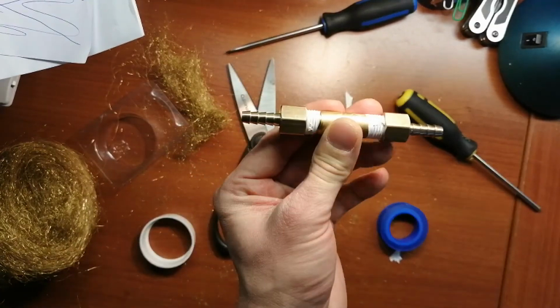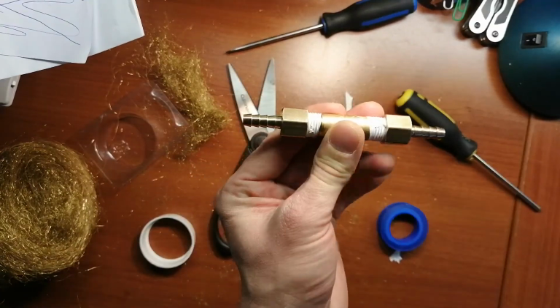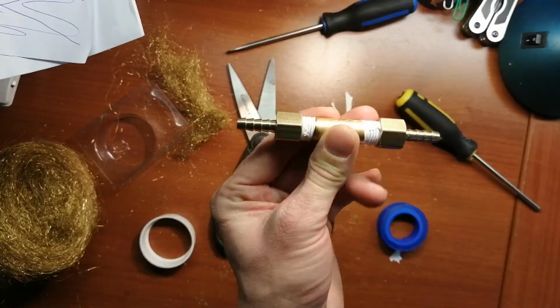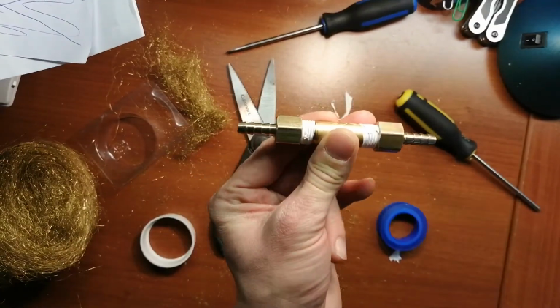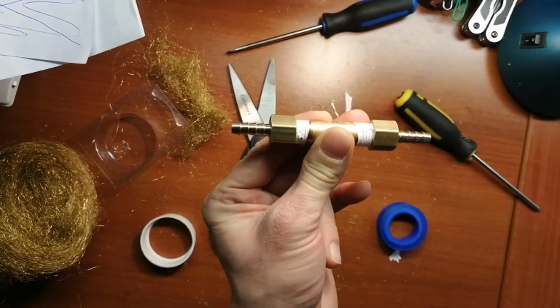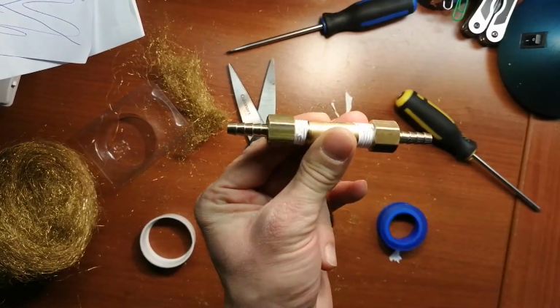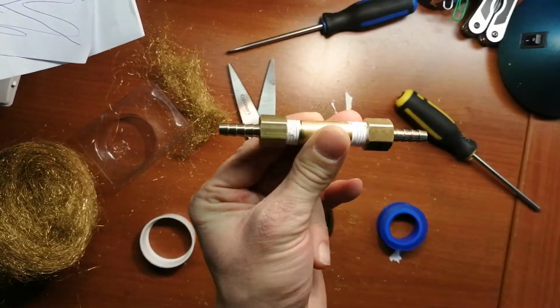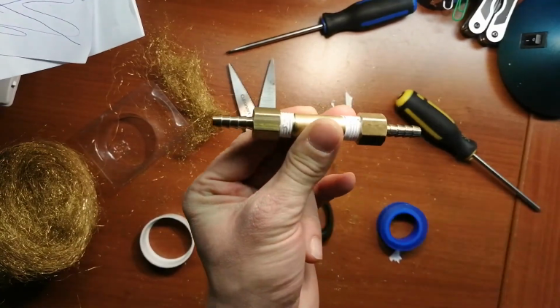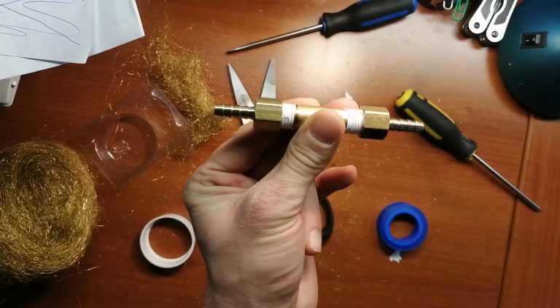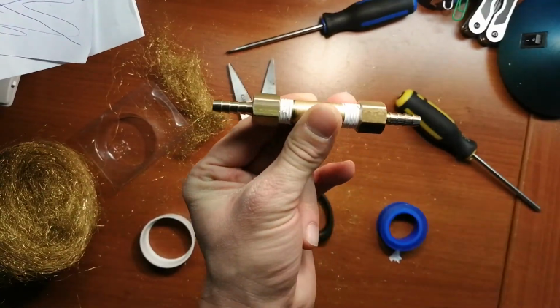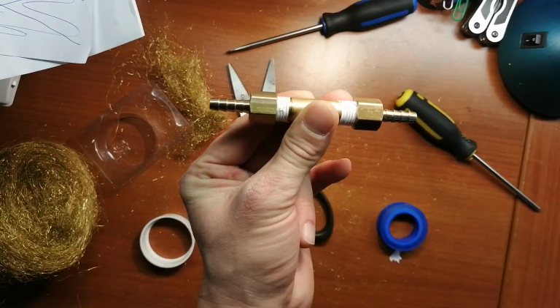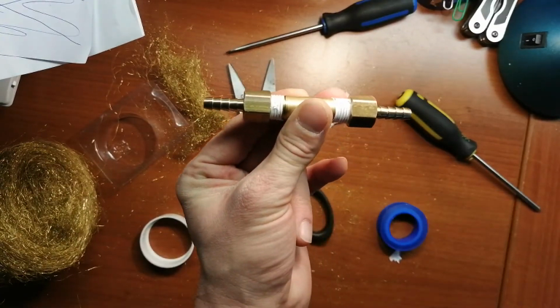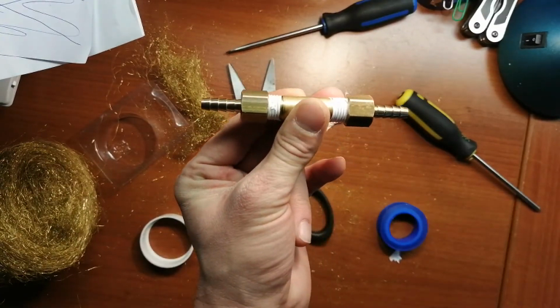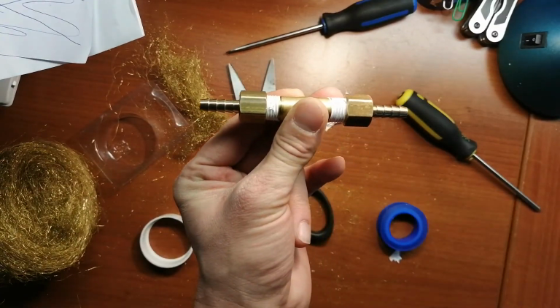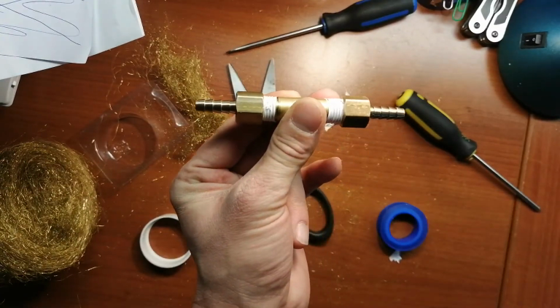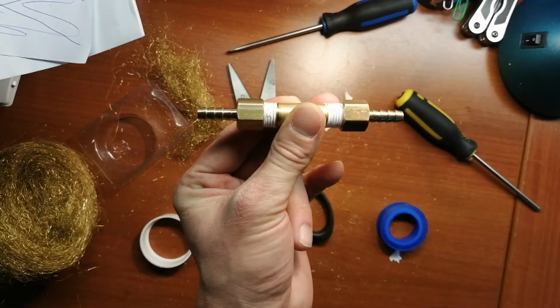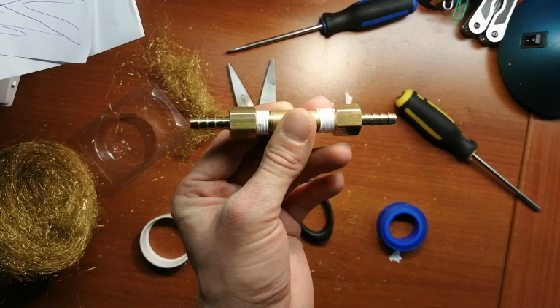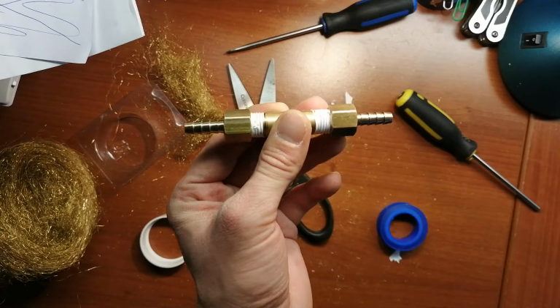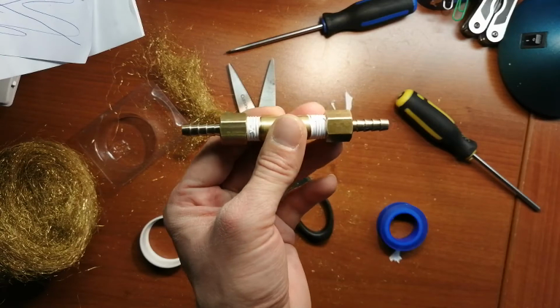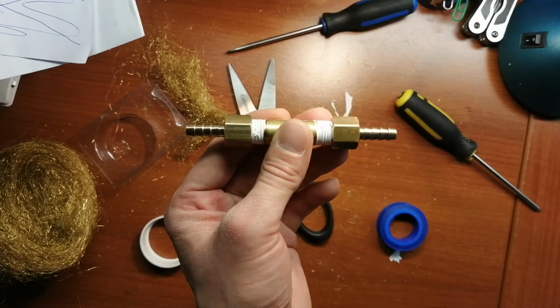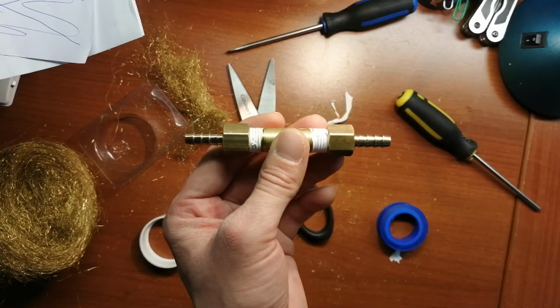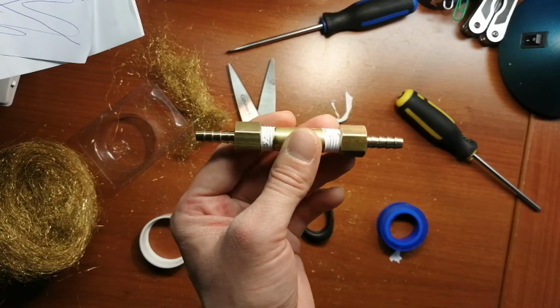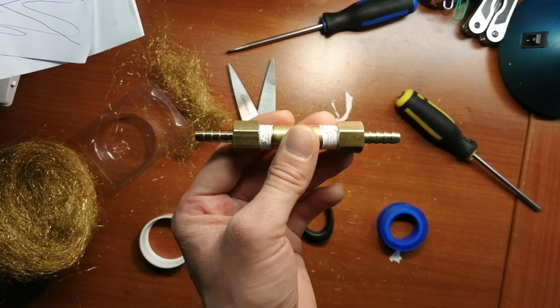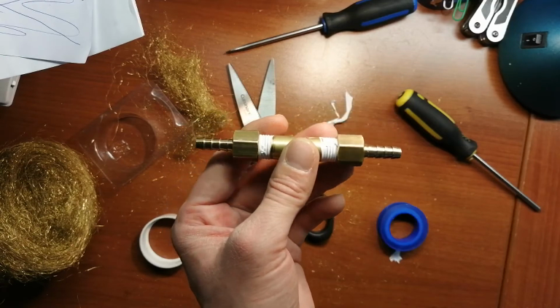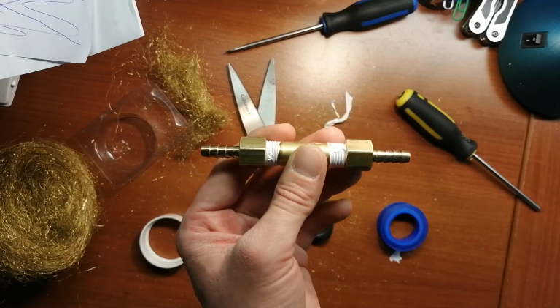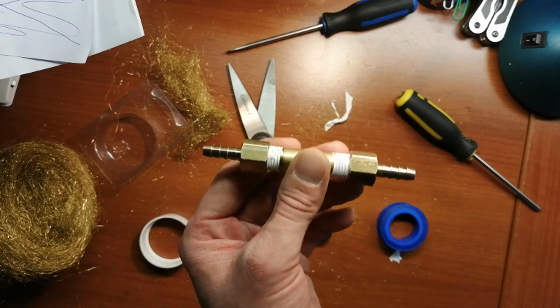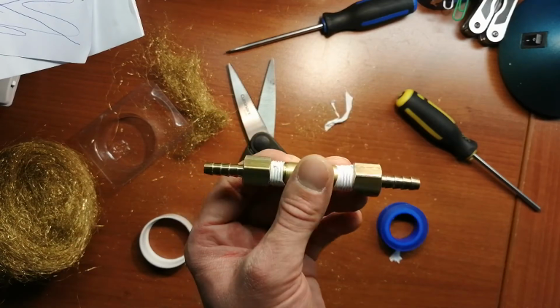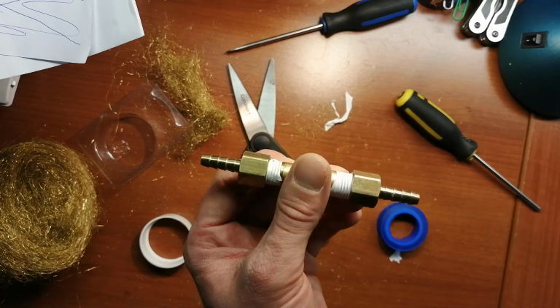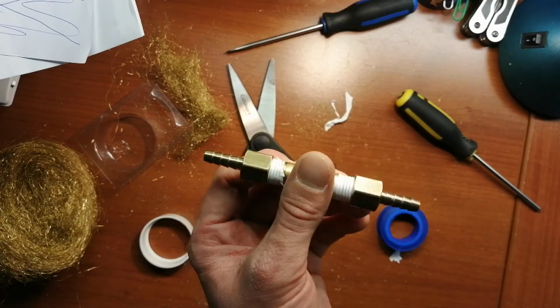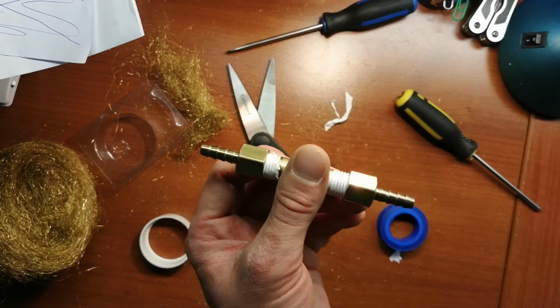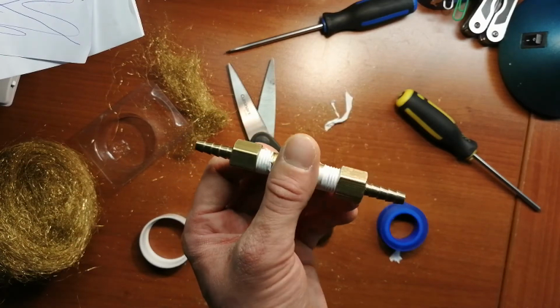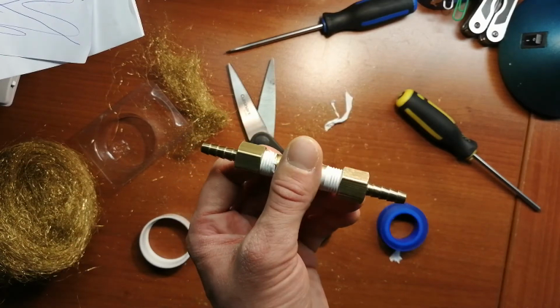It's a better HHO flashback arrester than the one I had before. Thanks for watching — please like and subscribe for more videos like this.